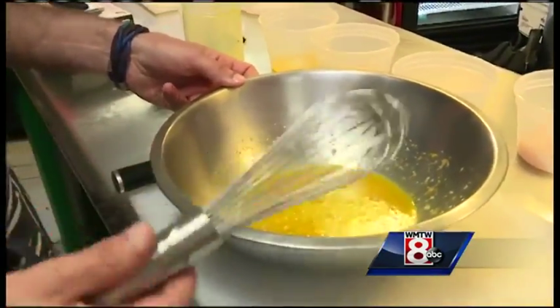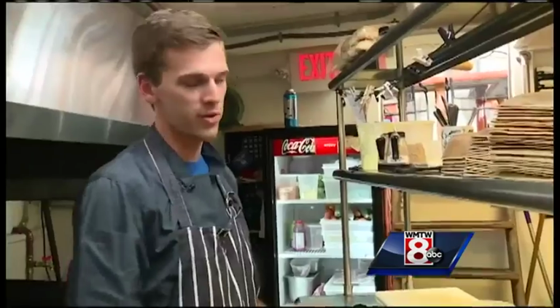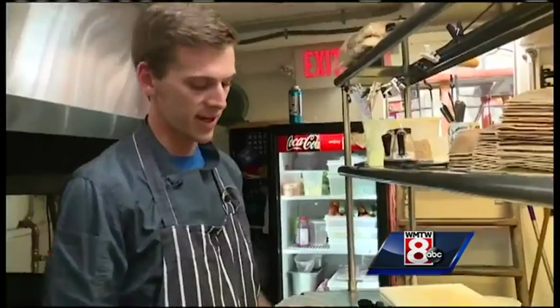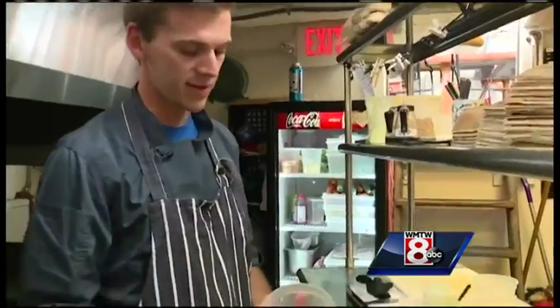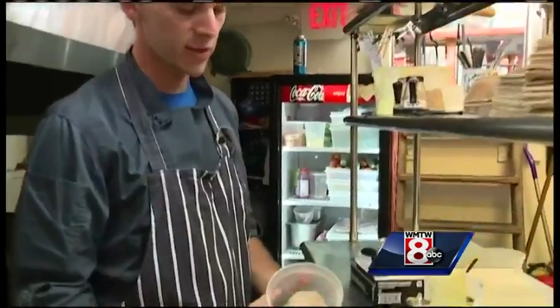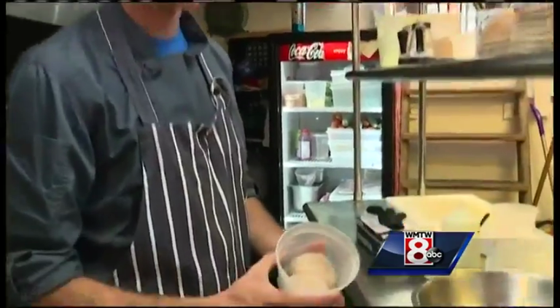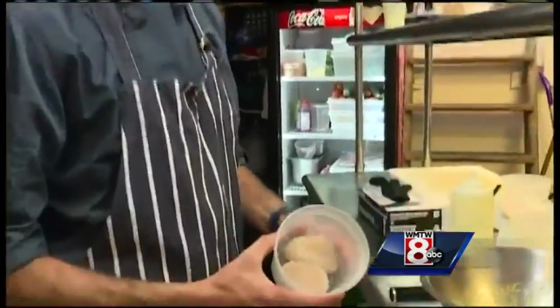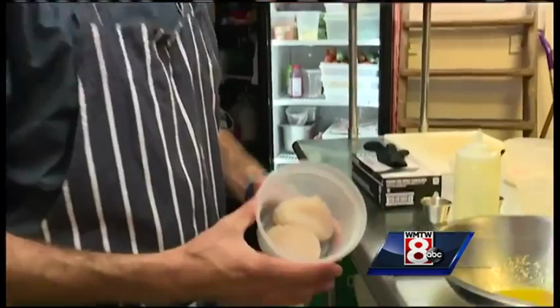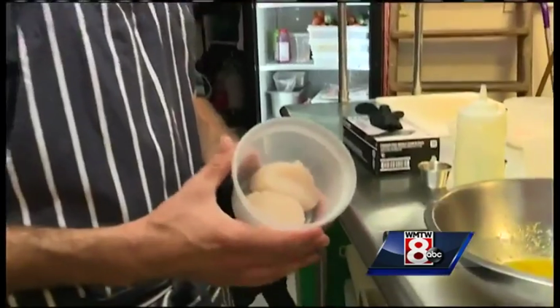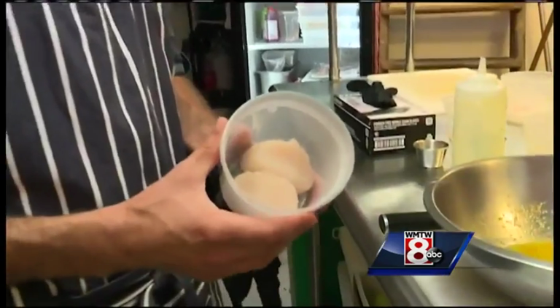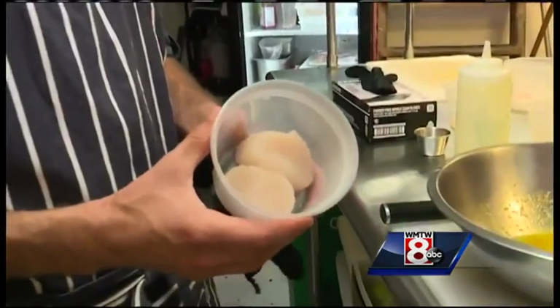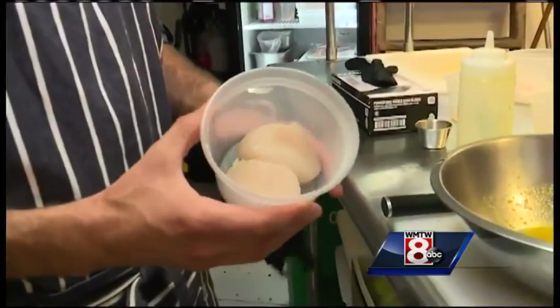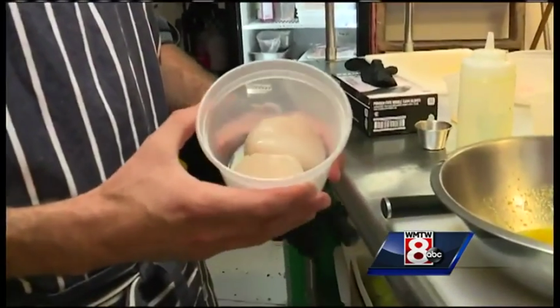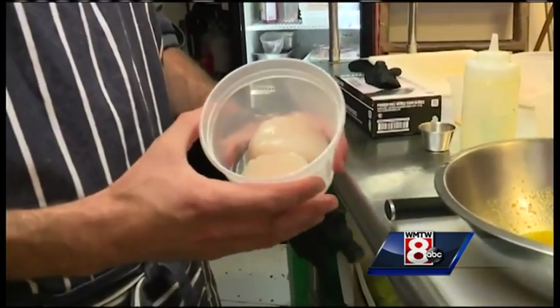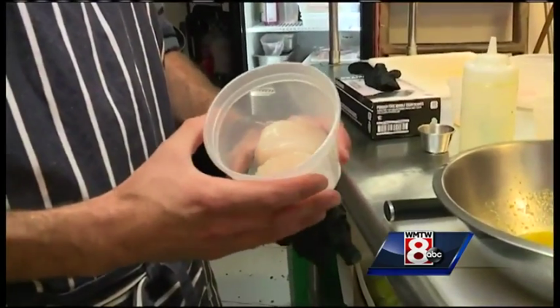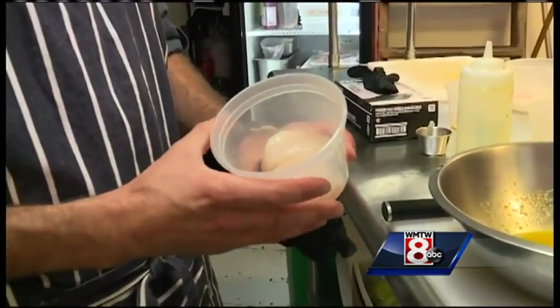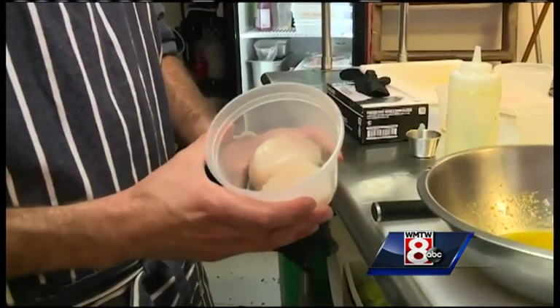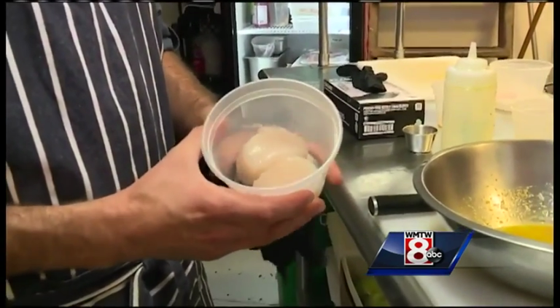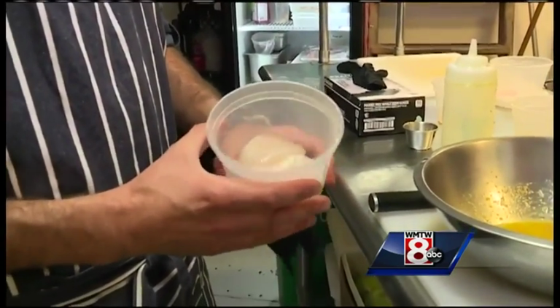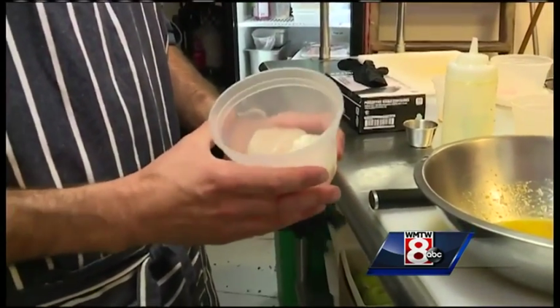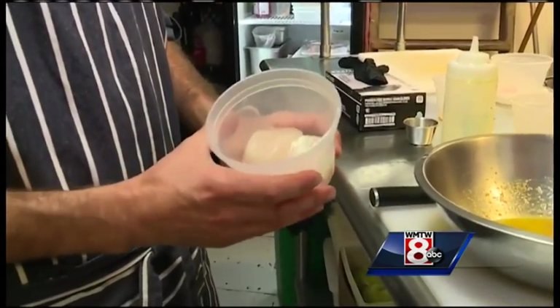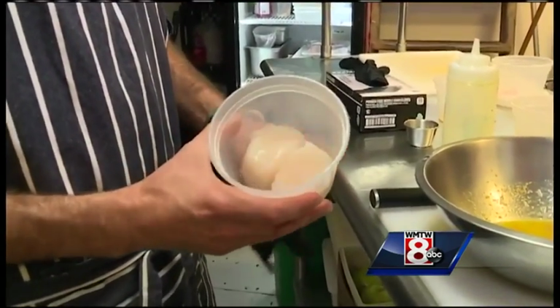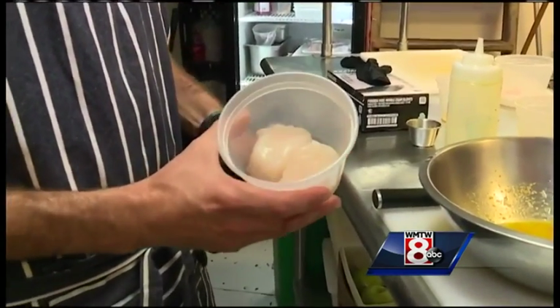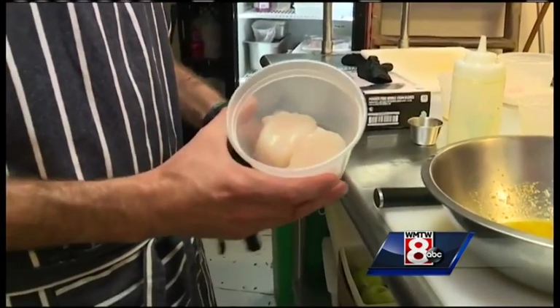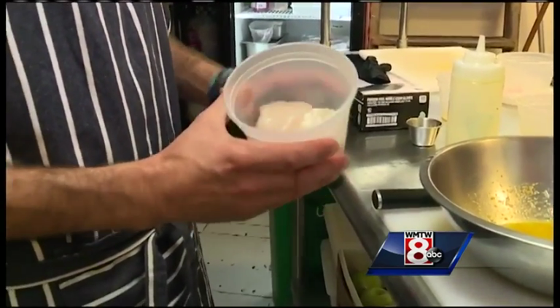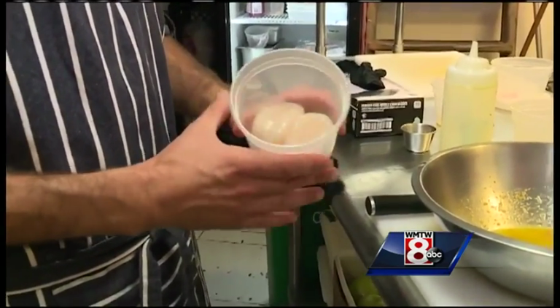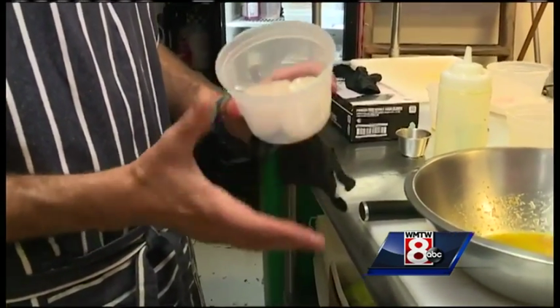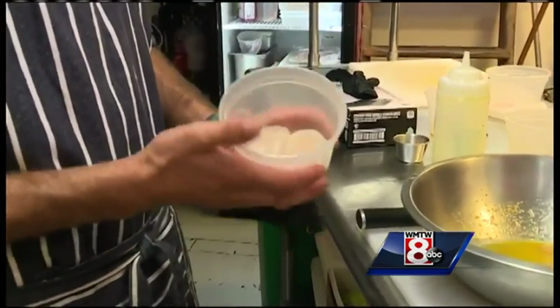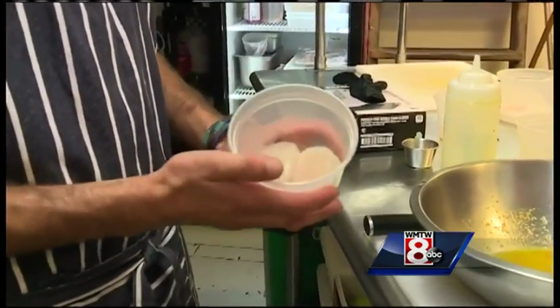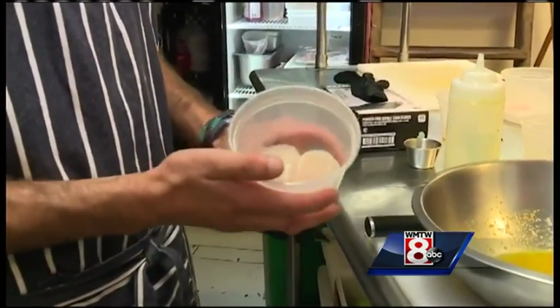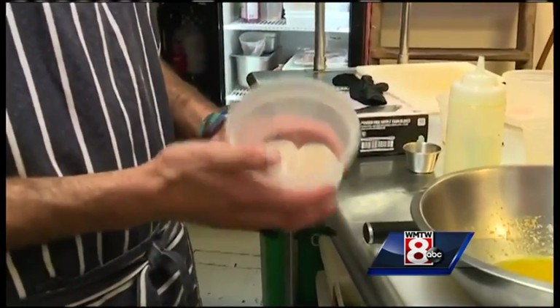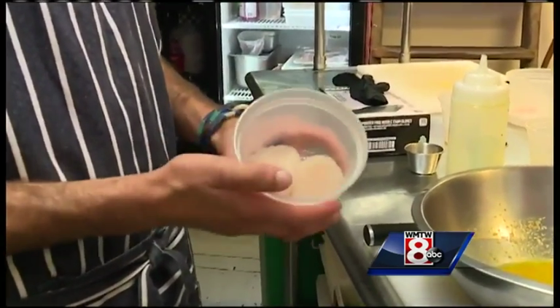We use U10 scallops here — these aren't tiny scallops at all. Two of them is about as much as you want to eat.